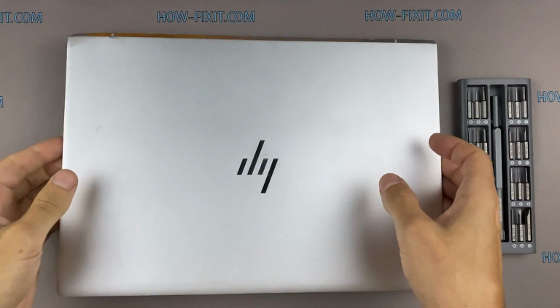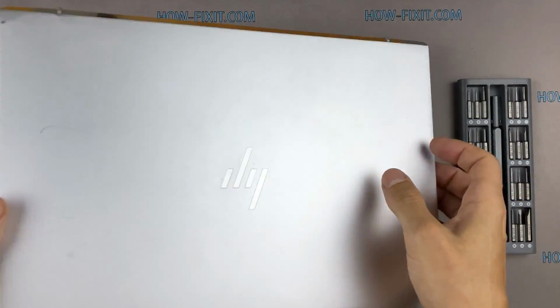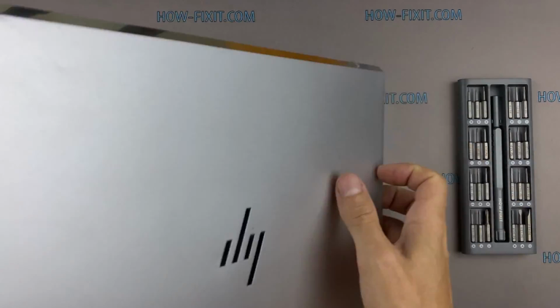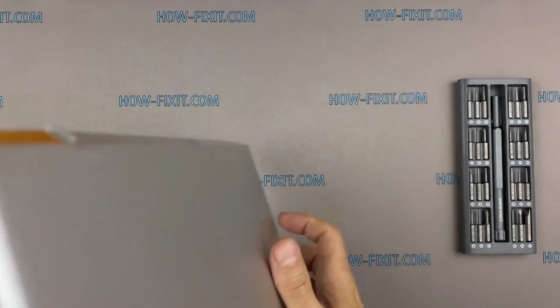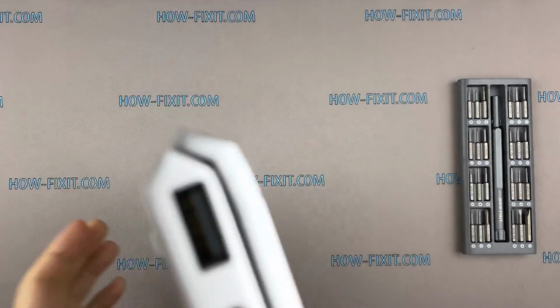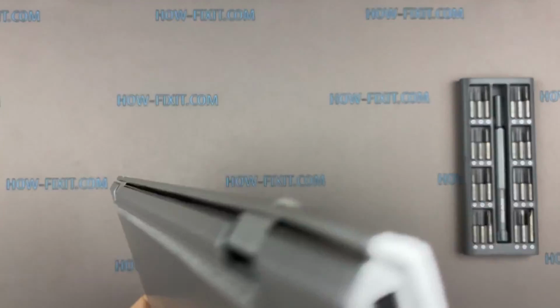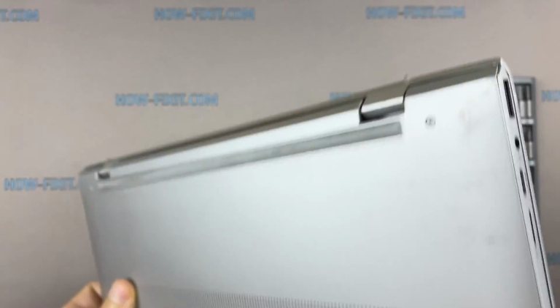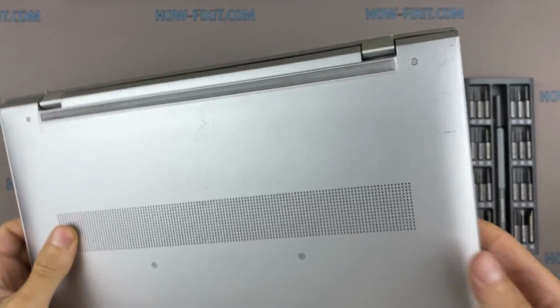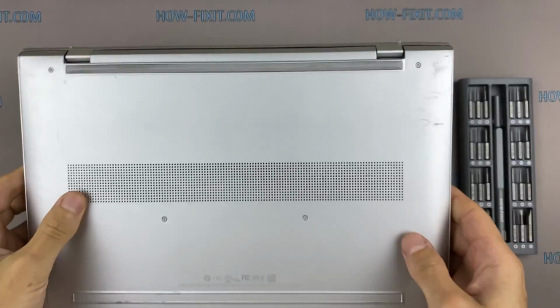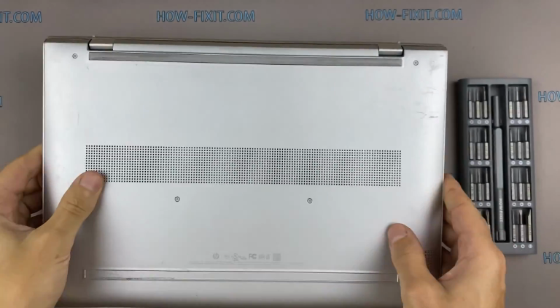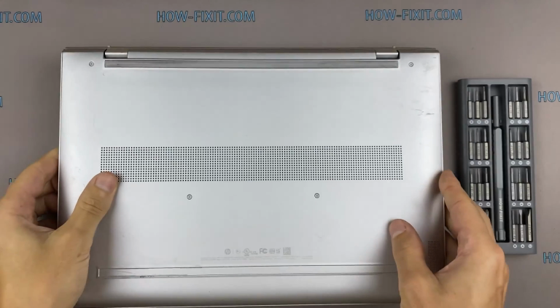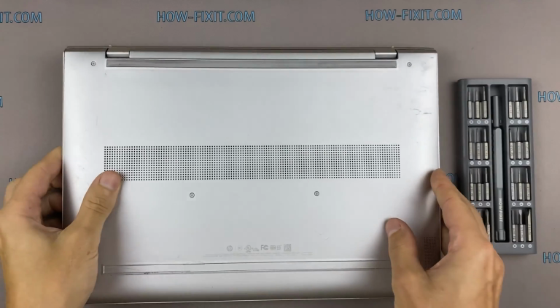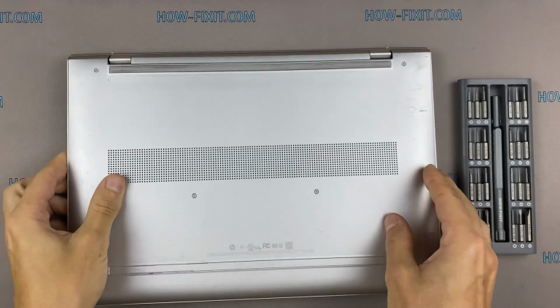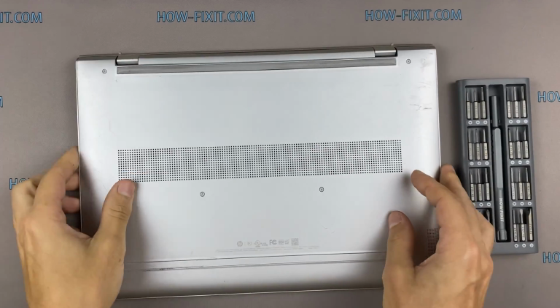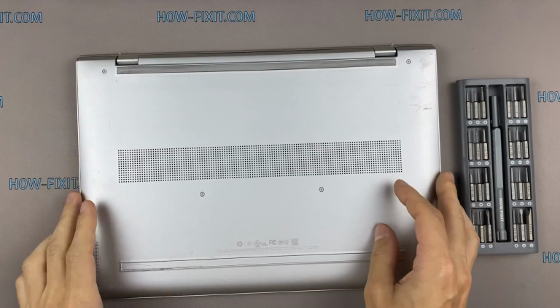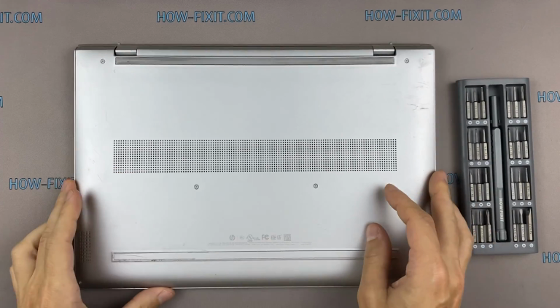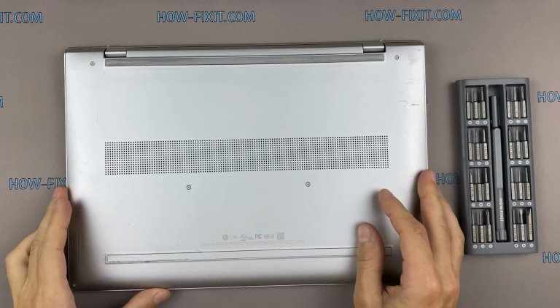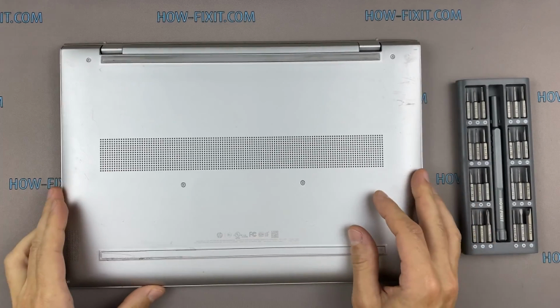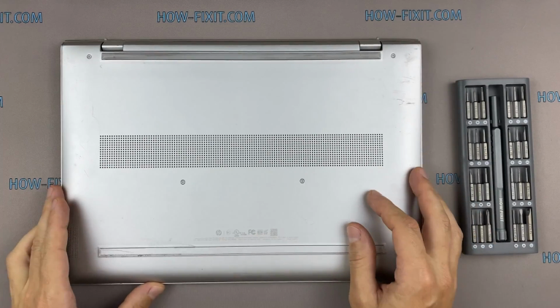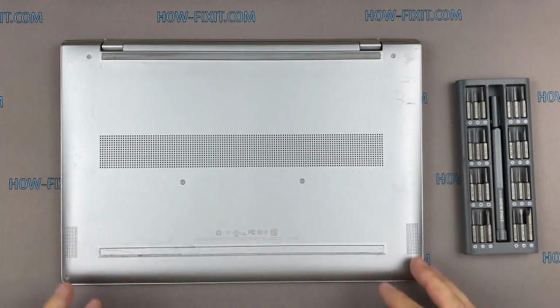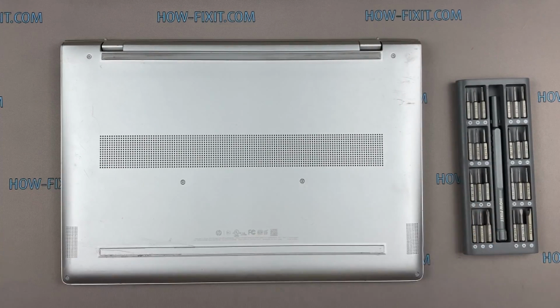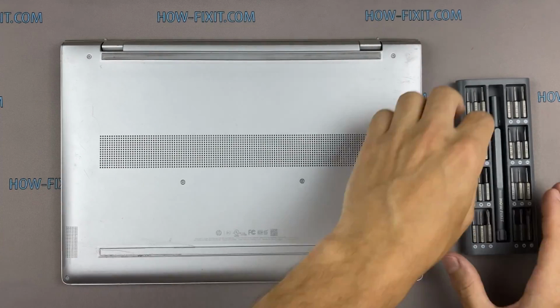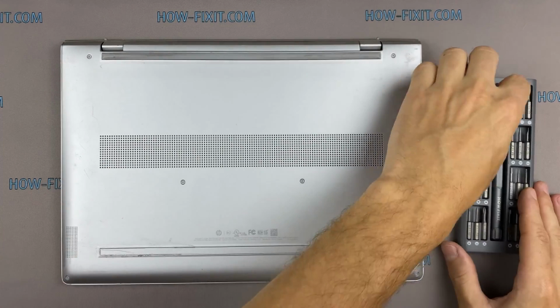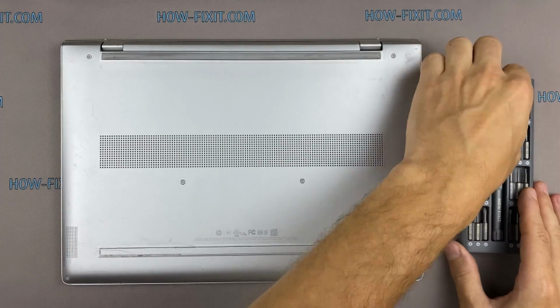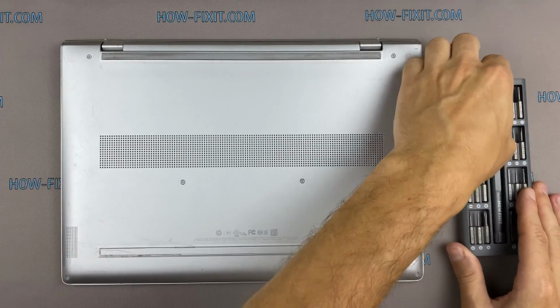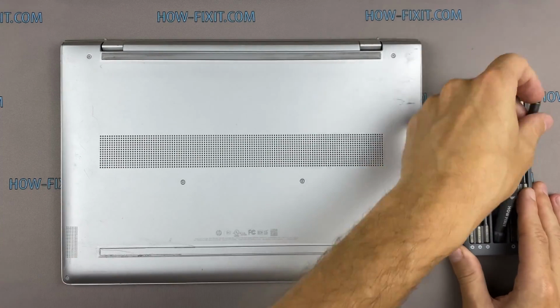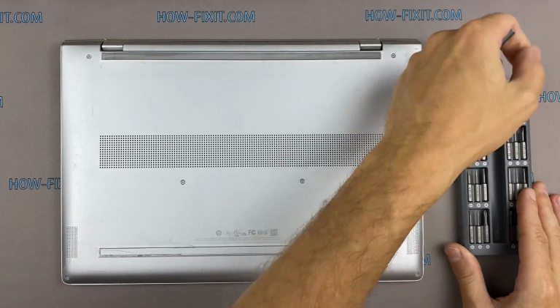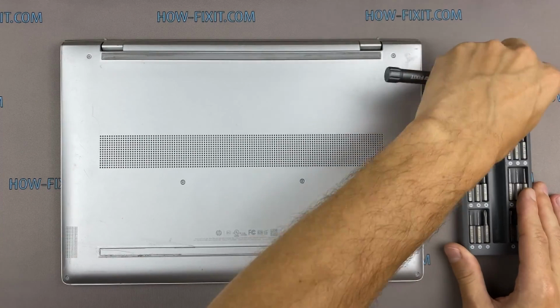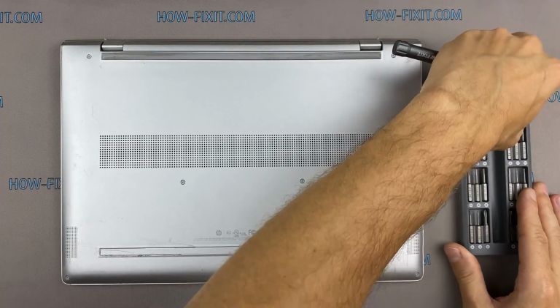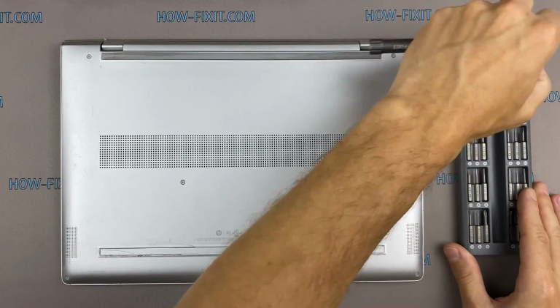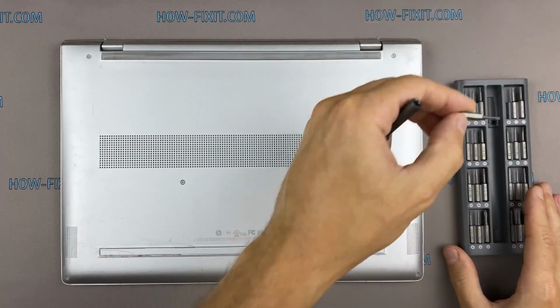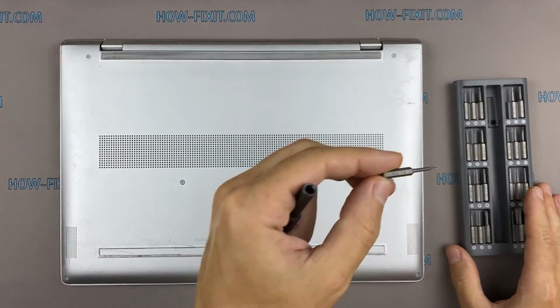Turn the laptop over and remove all screws on the bottom cover.